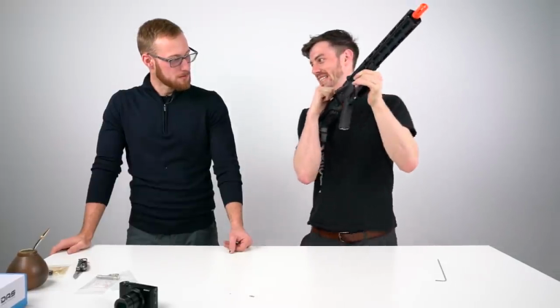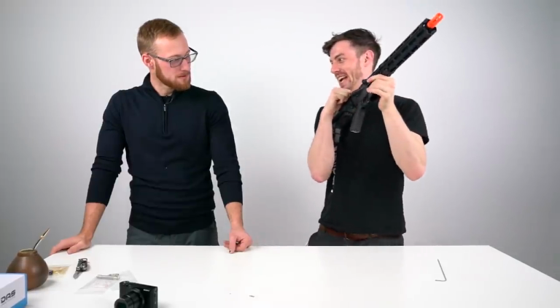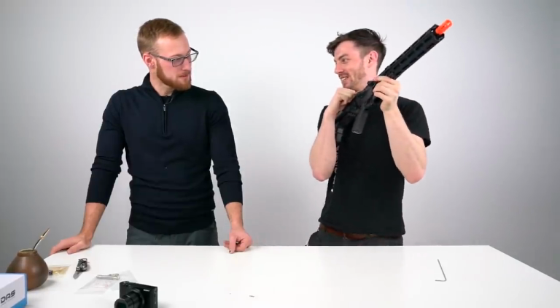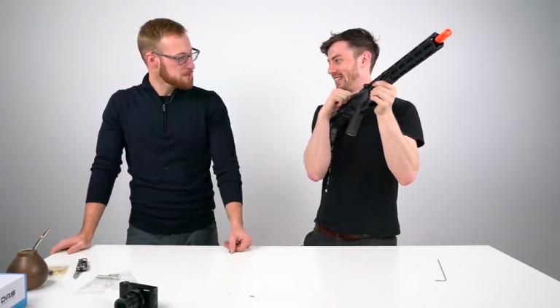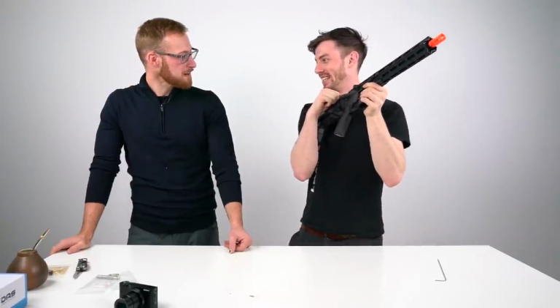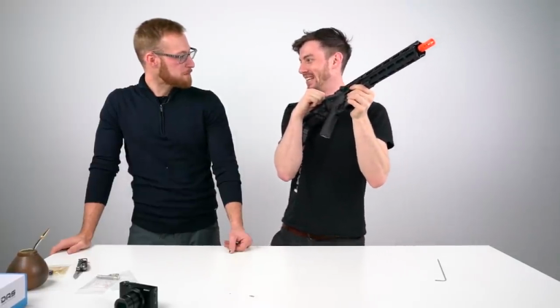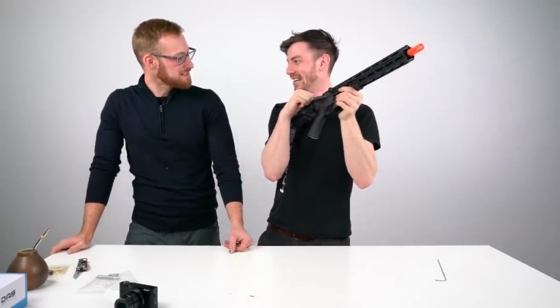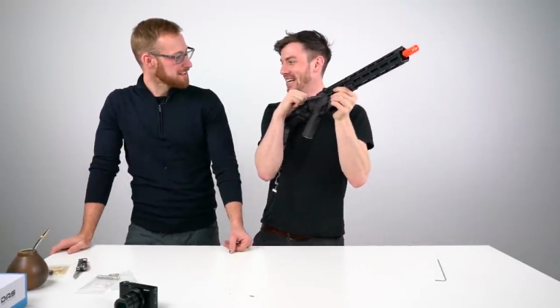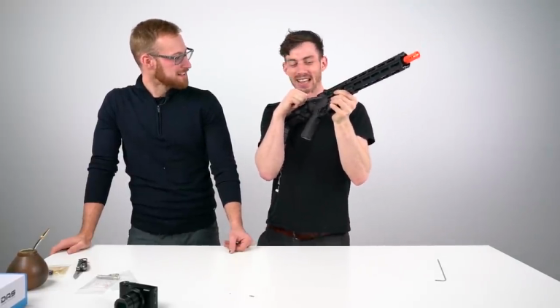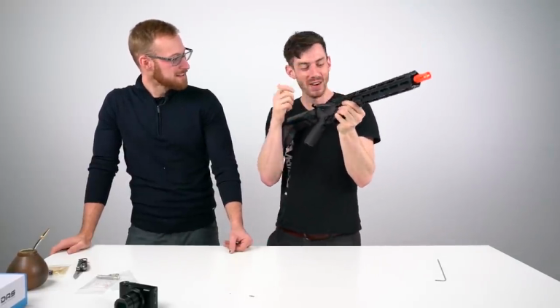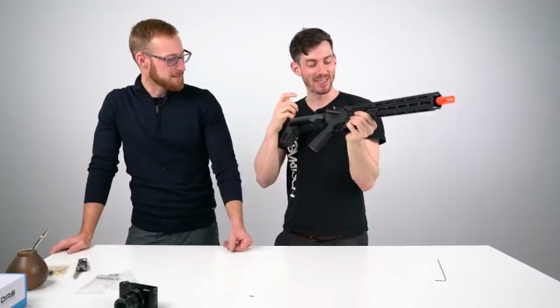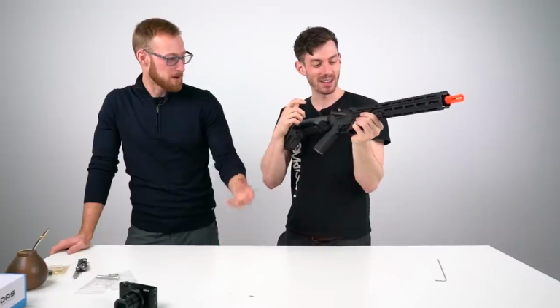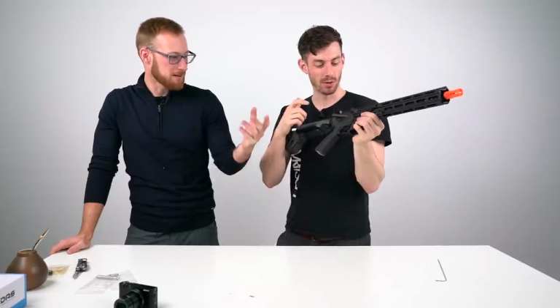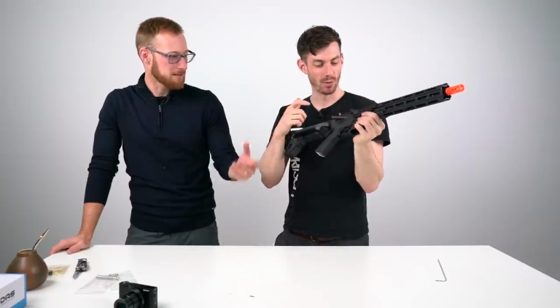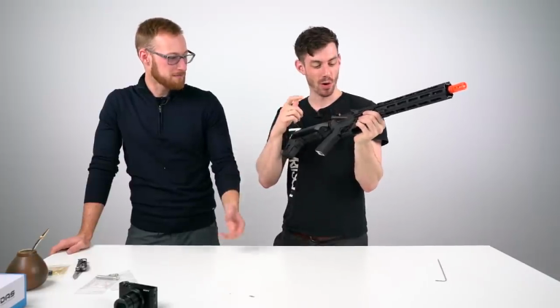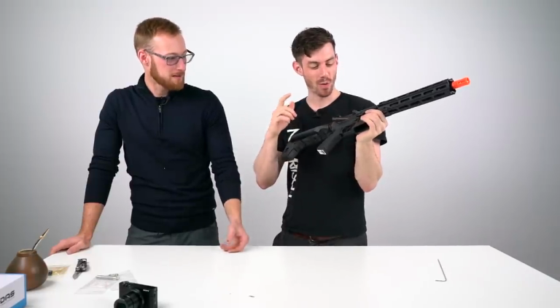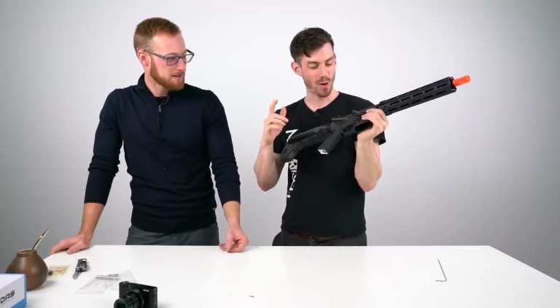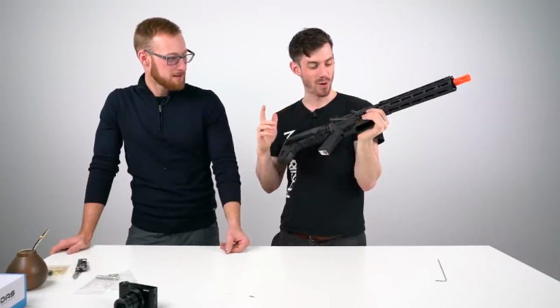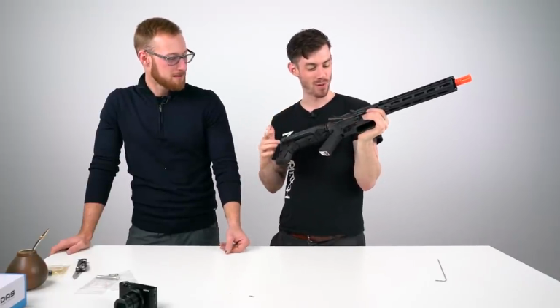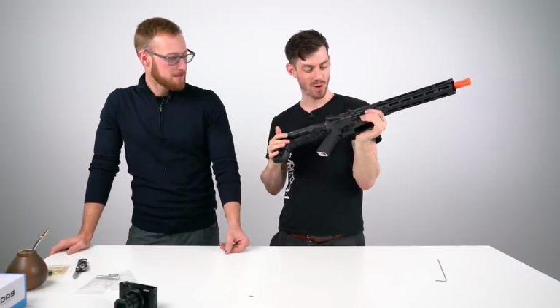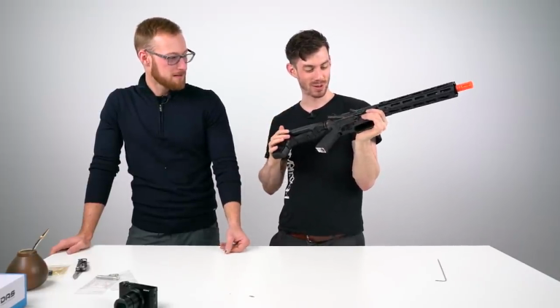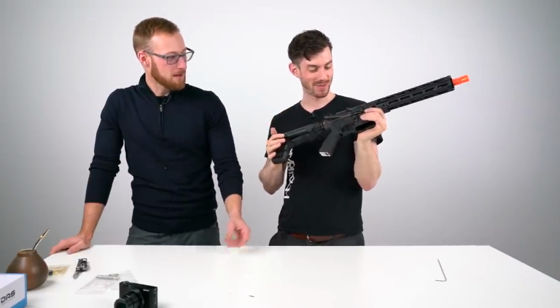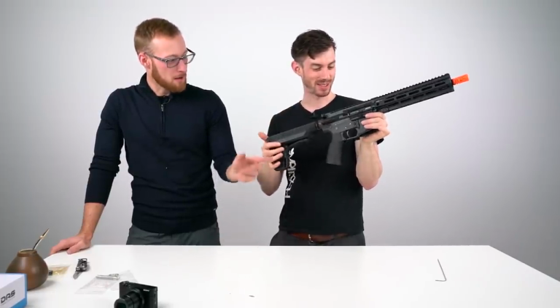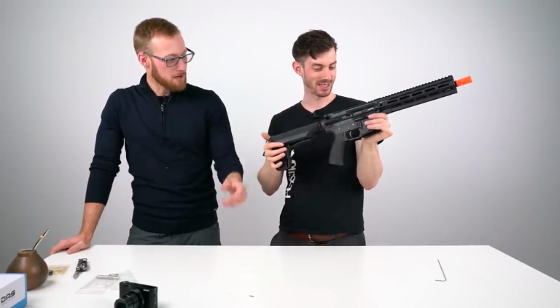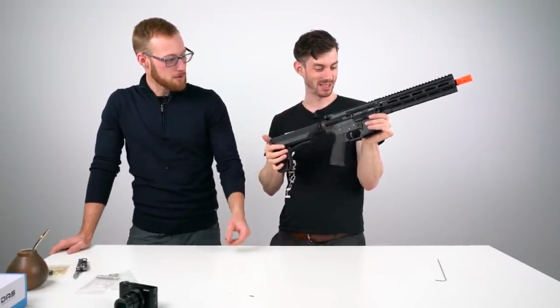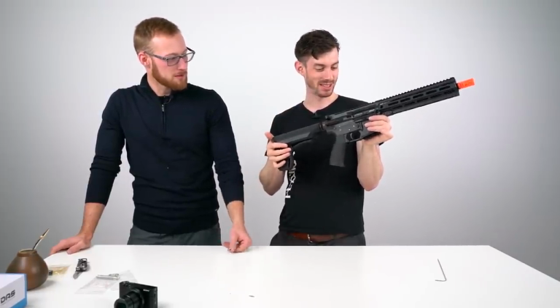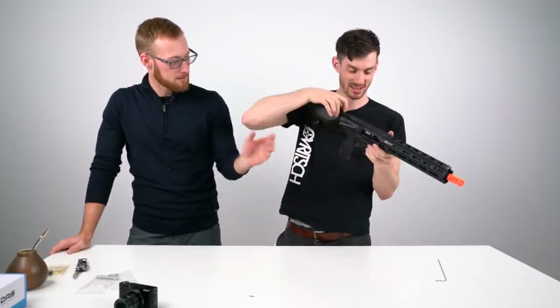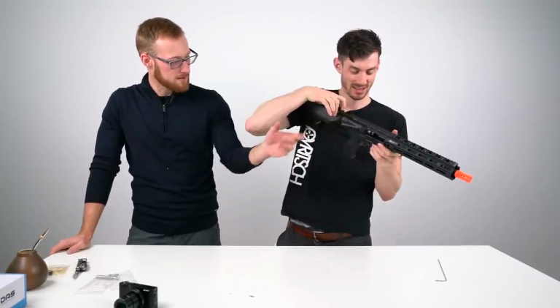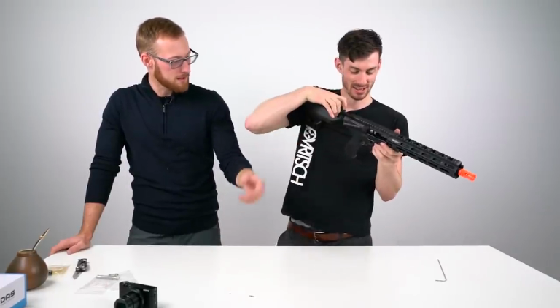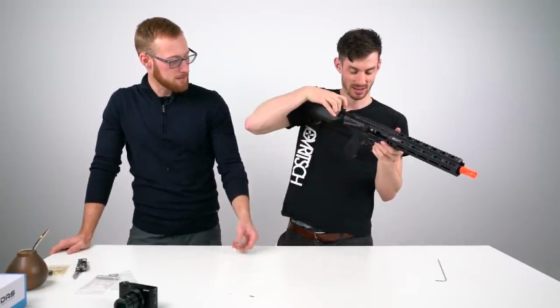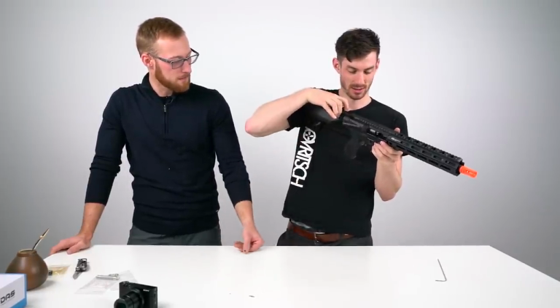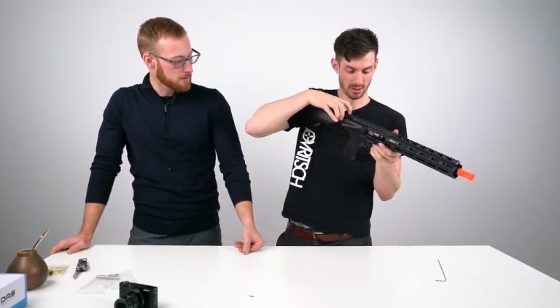Not a springer — the cylinder went forward. Now we can shoot.